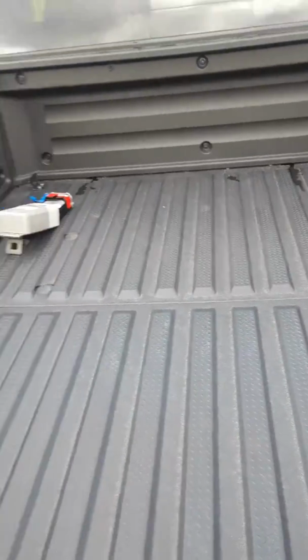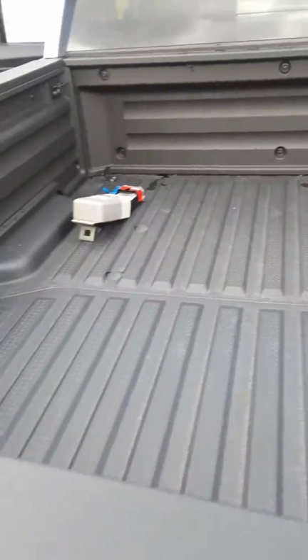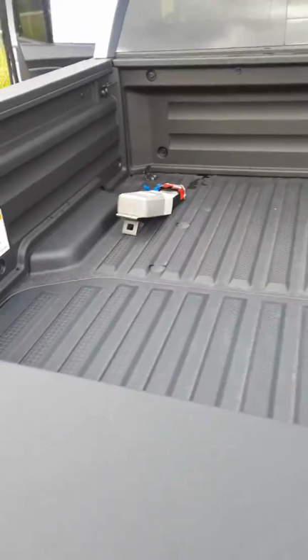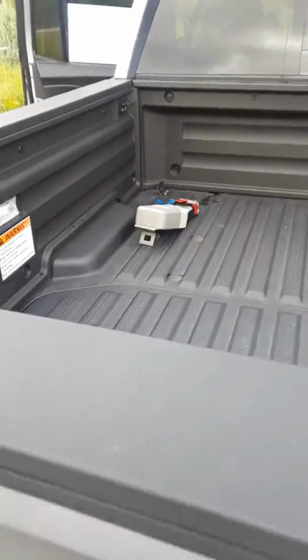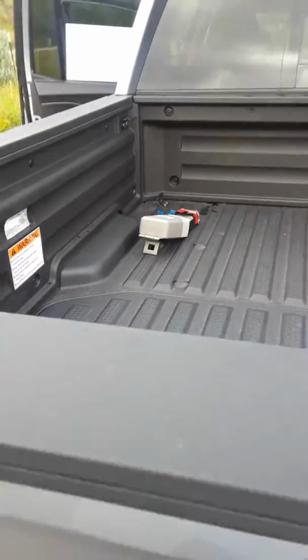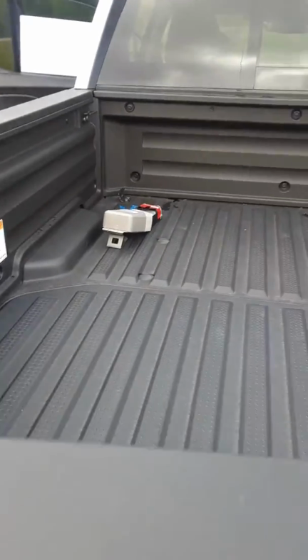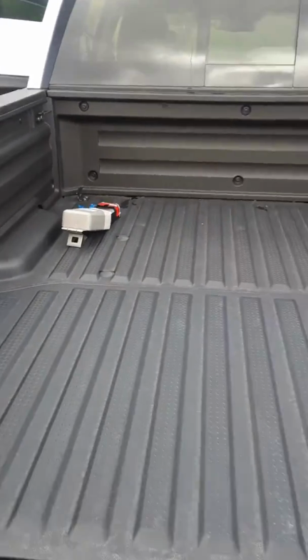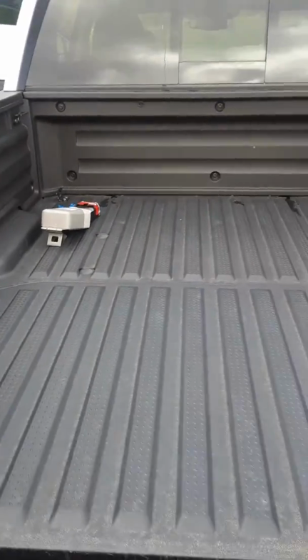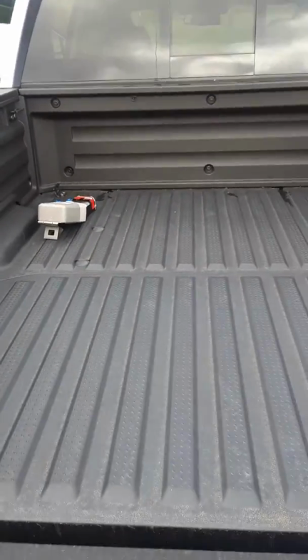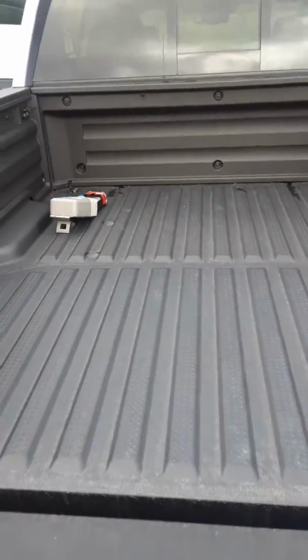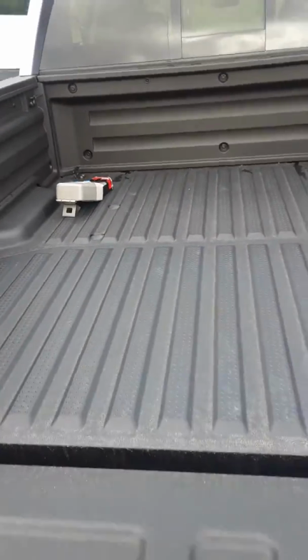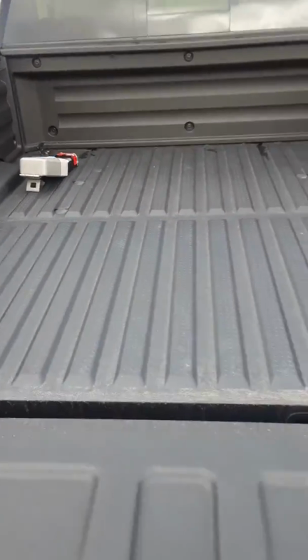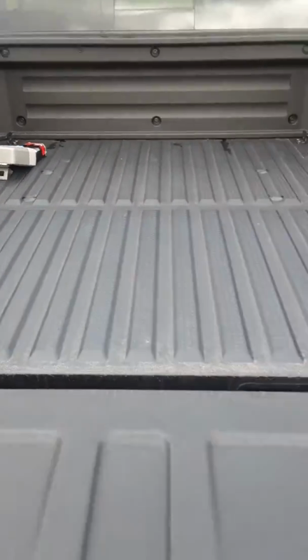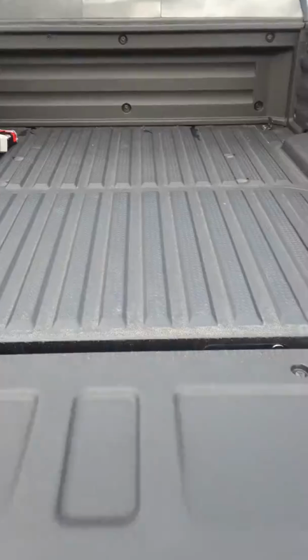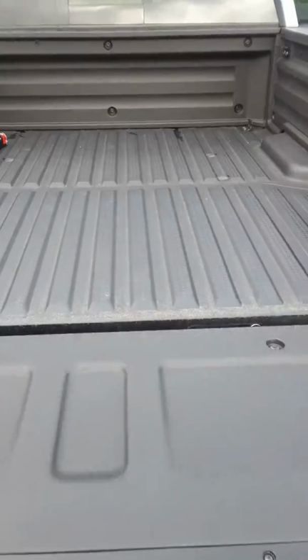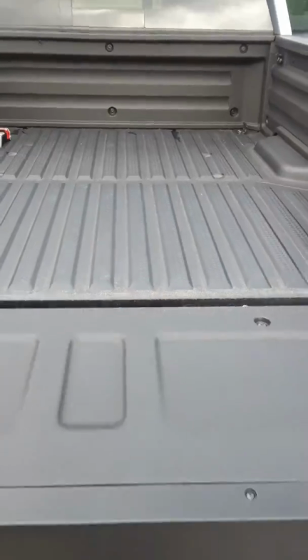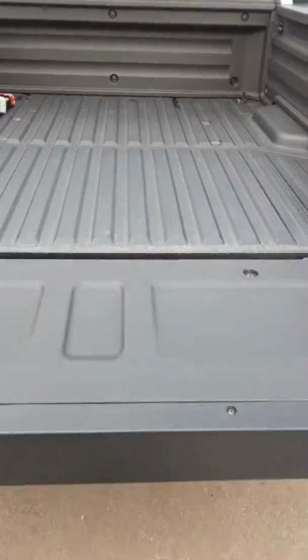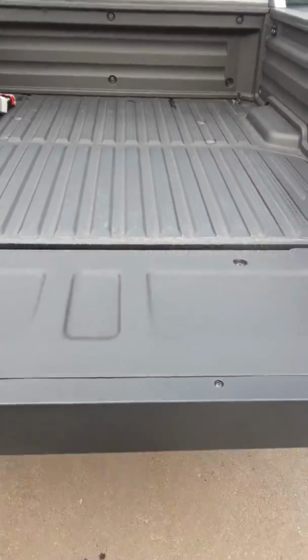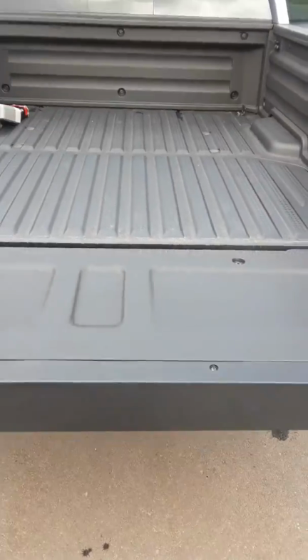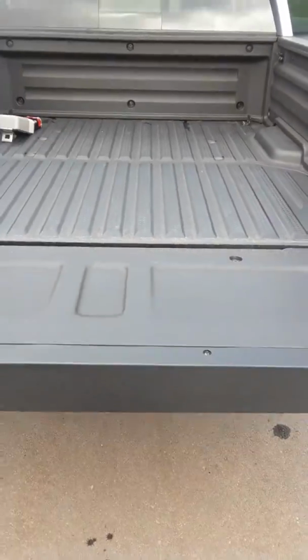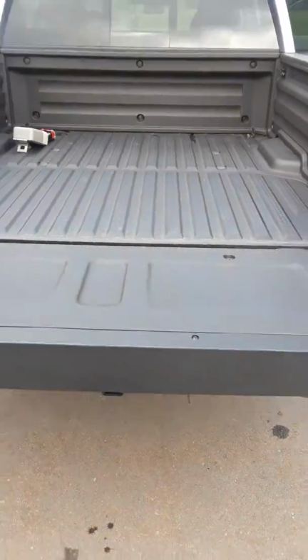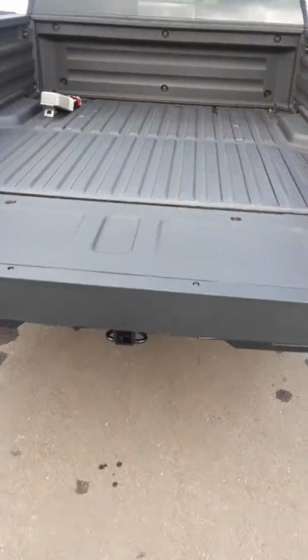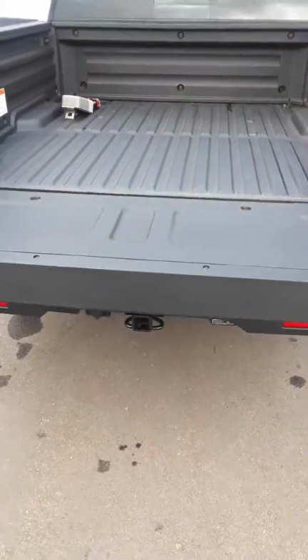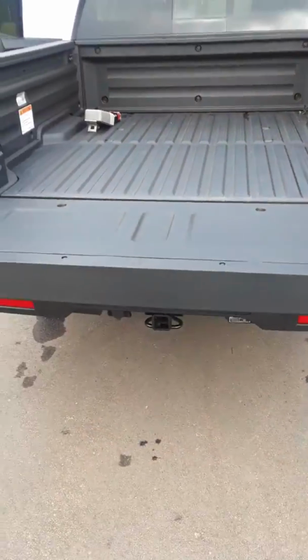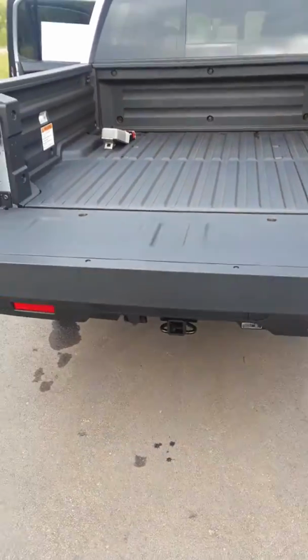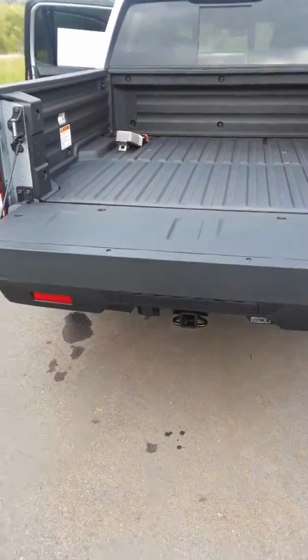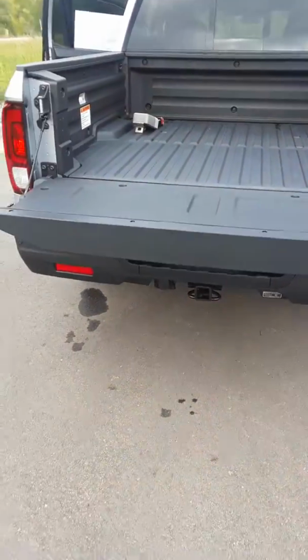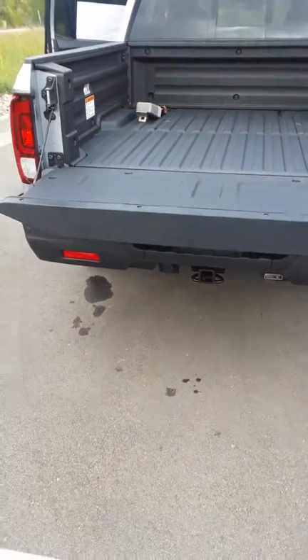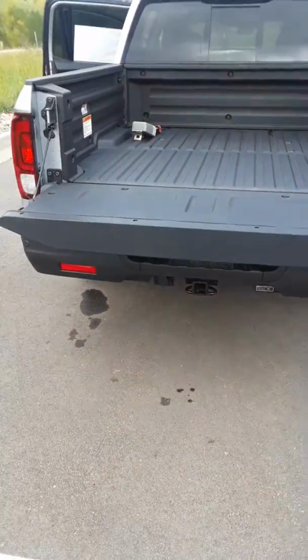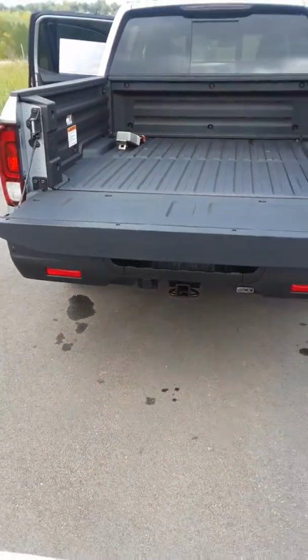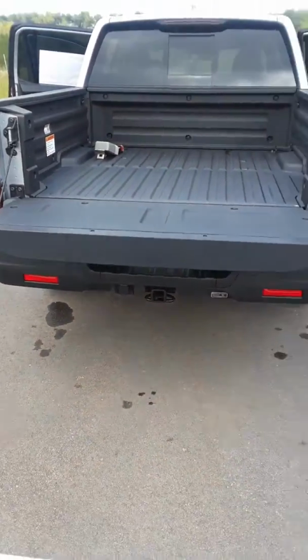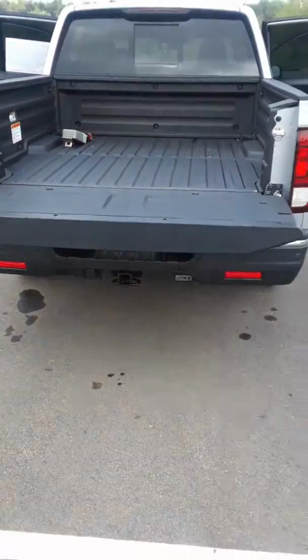You have the dual action tailgate that swings both ways.